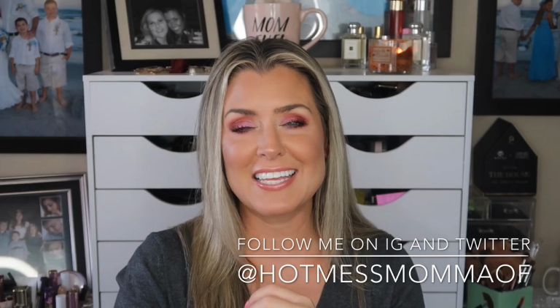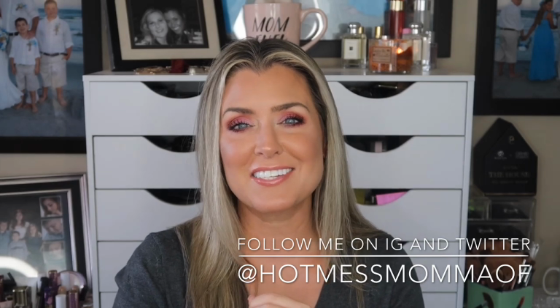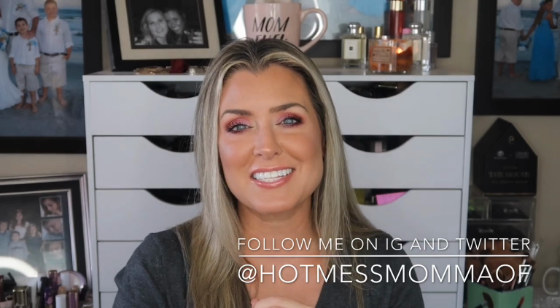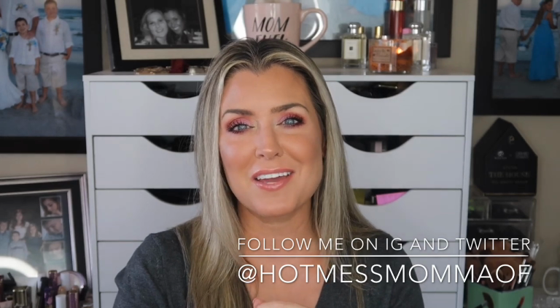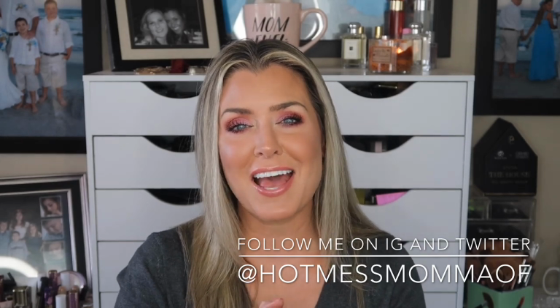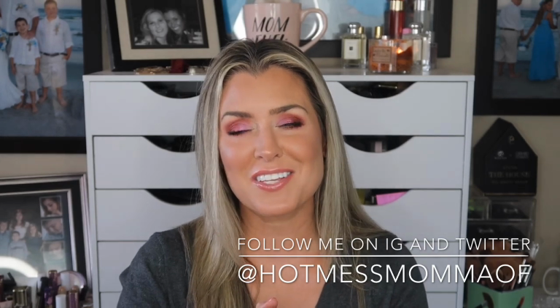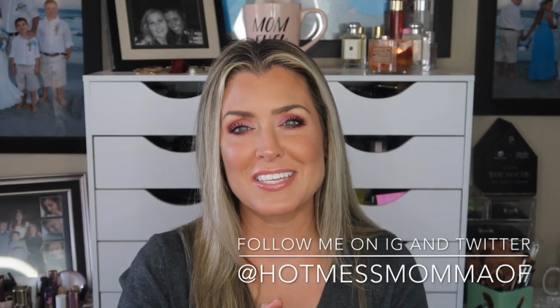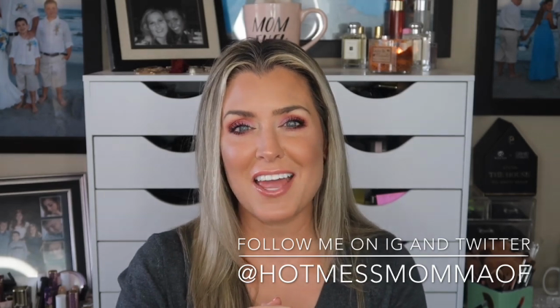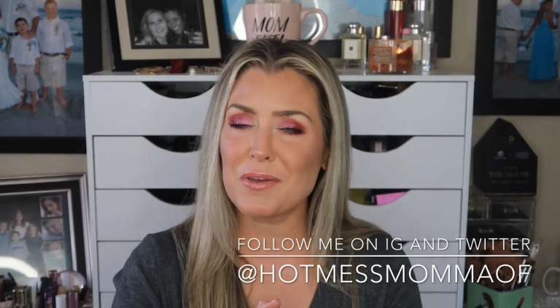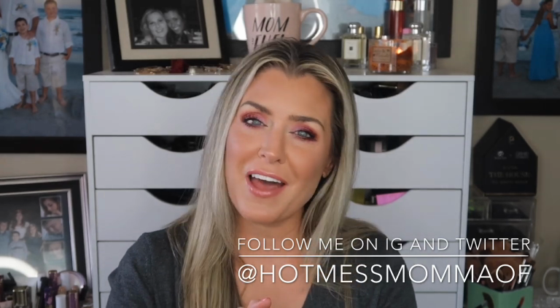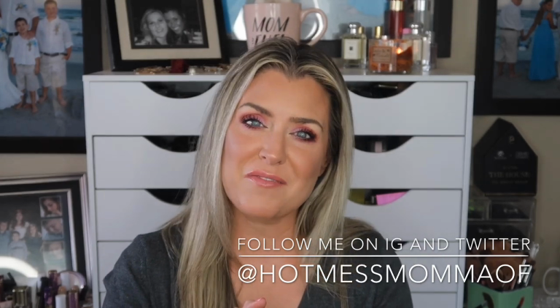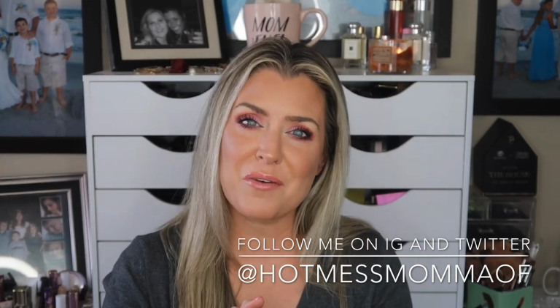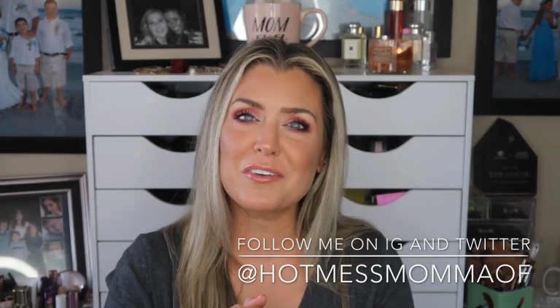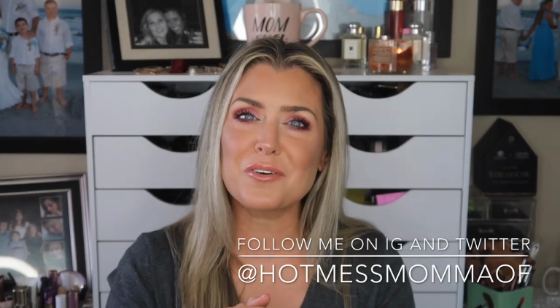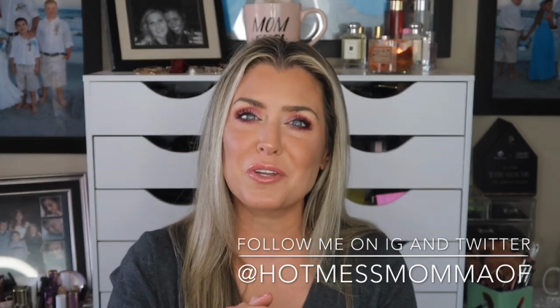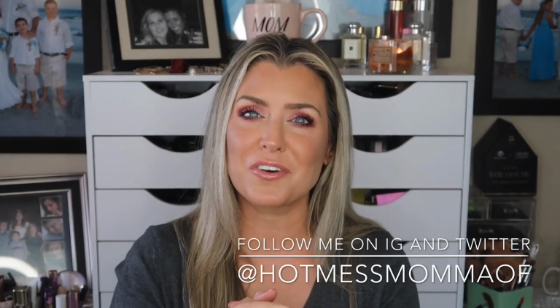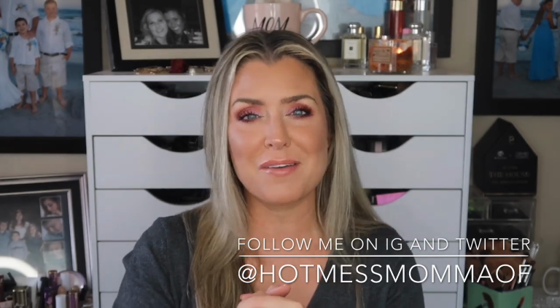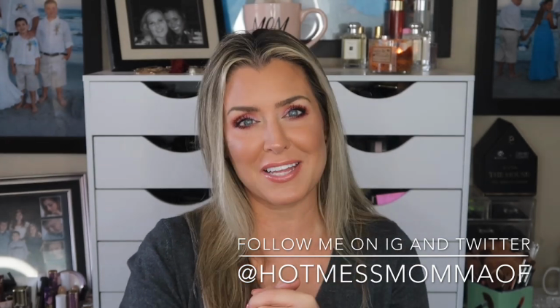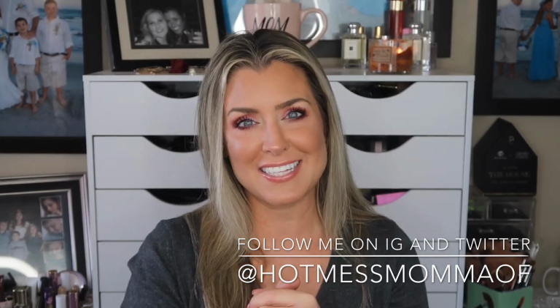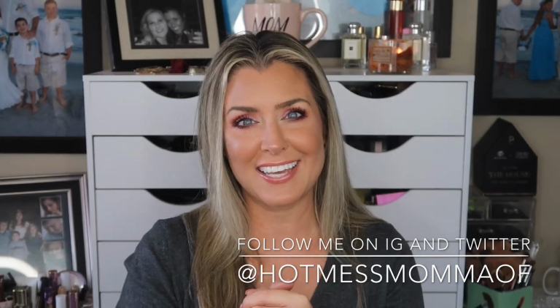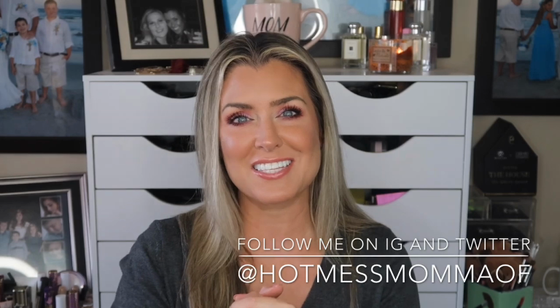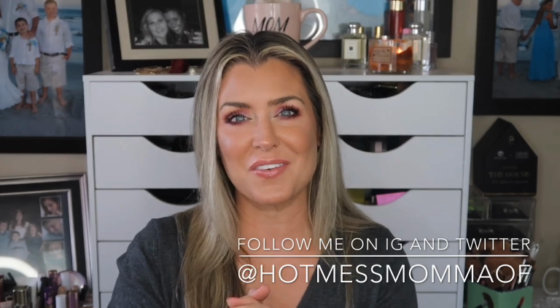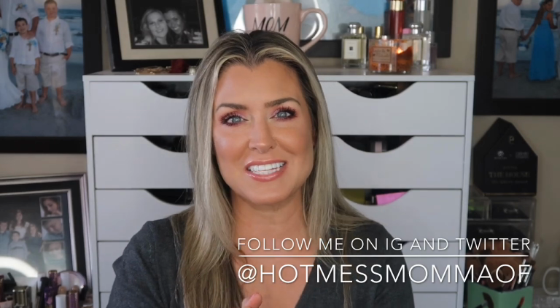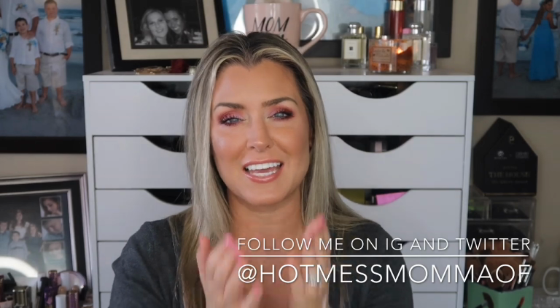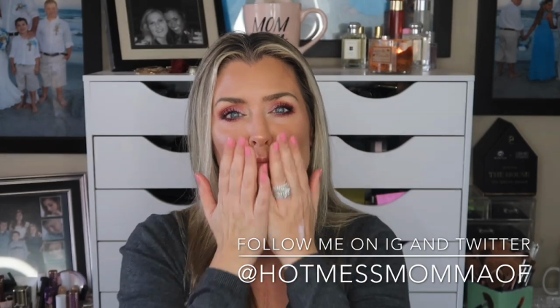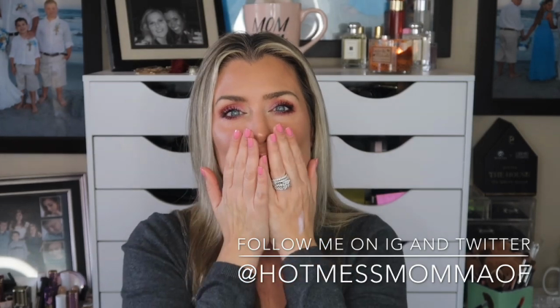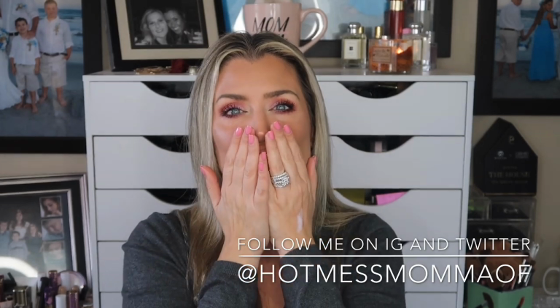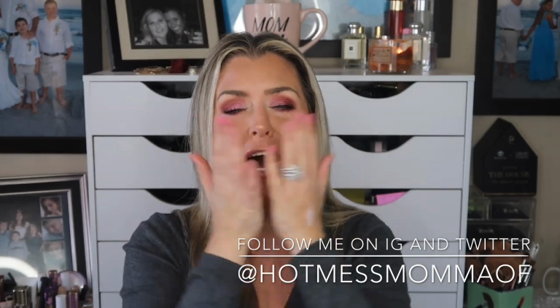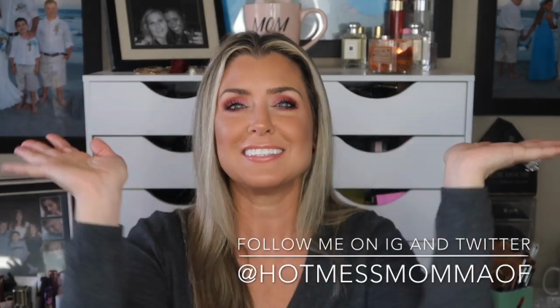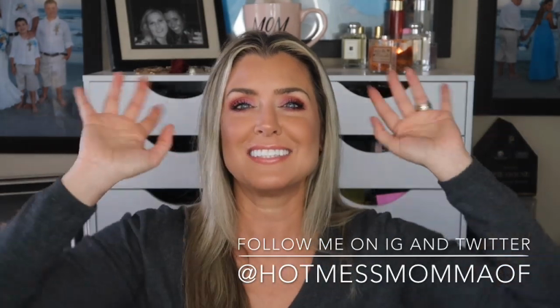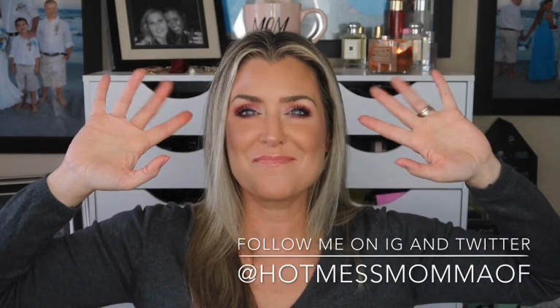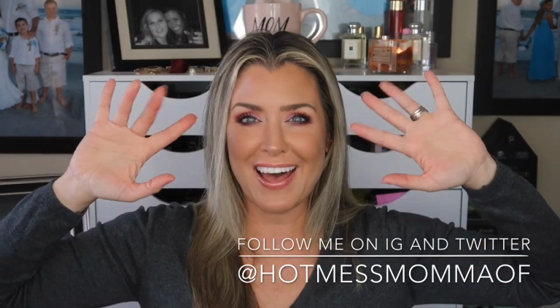Until next time, as always, I hope y'all have a wonderful, beautiful, and blessed day. Kisses from Kentucky — bye!